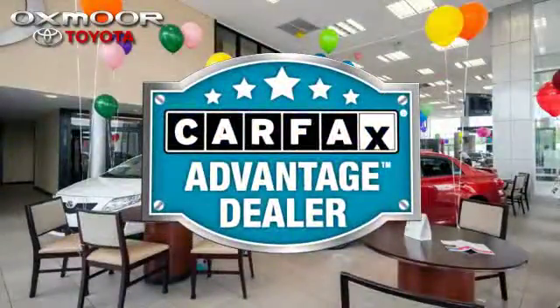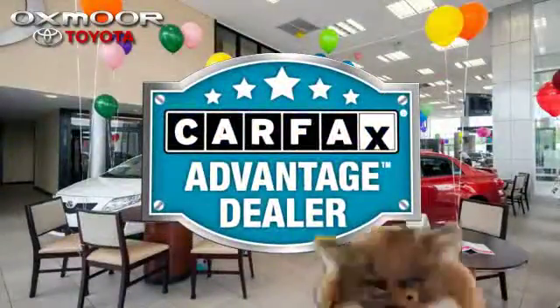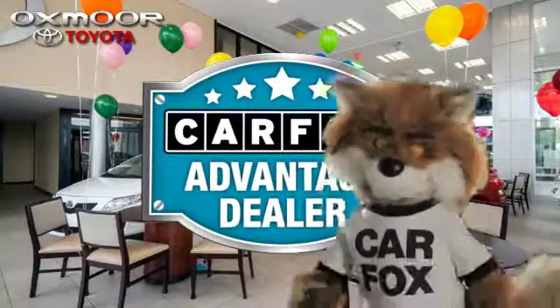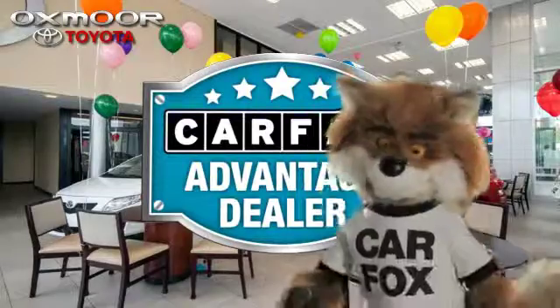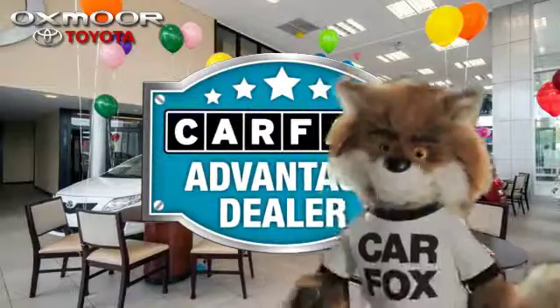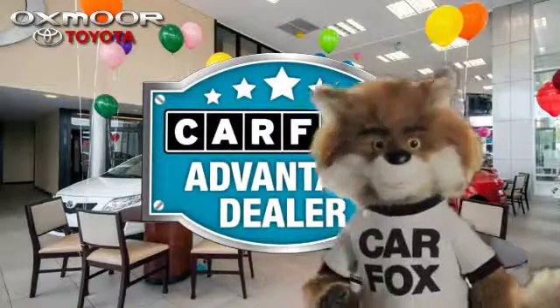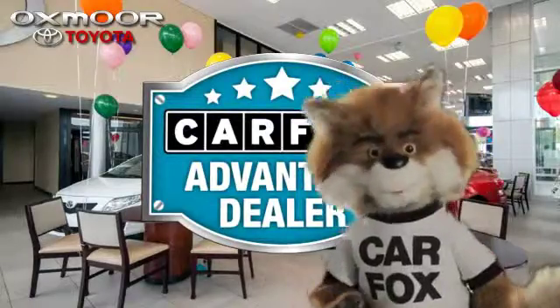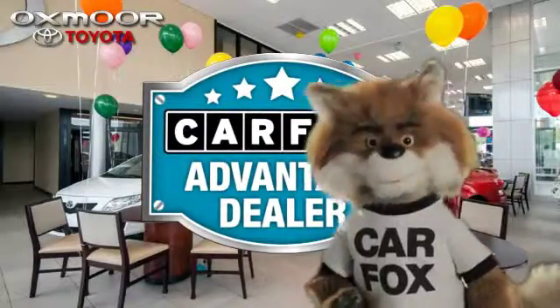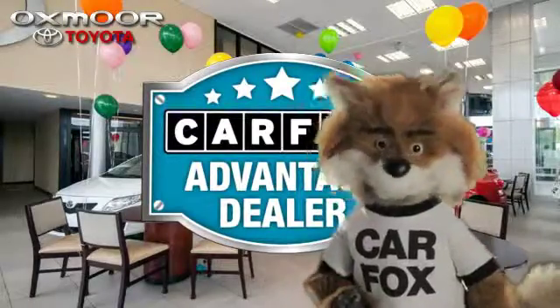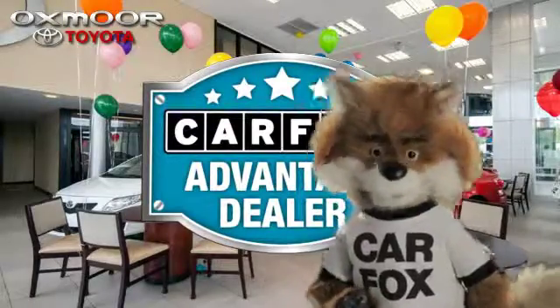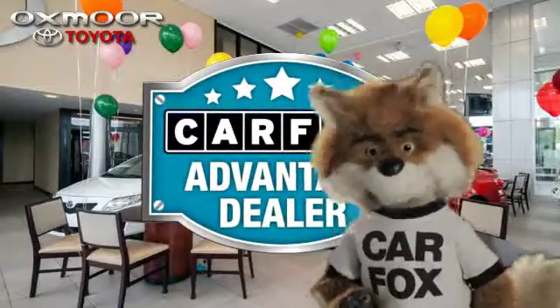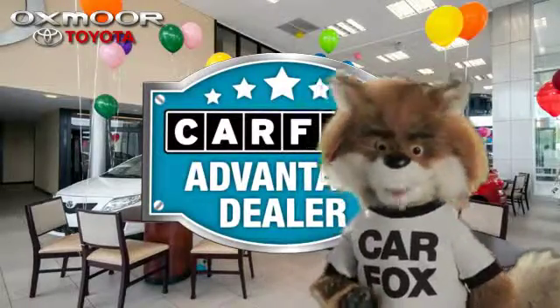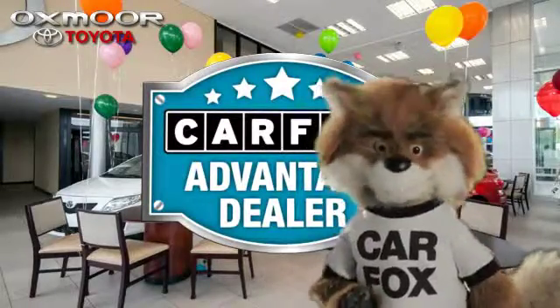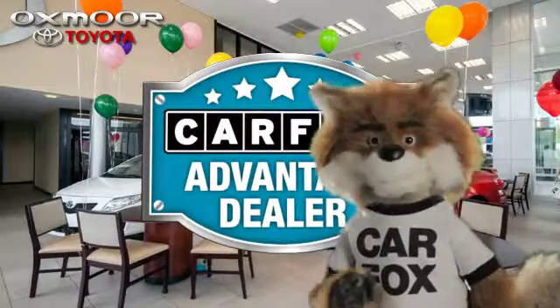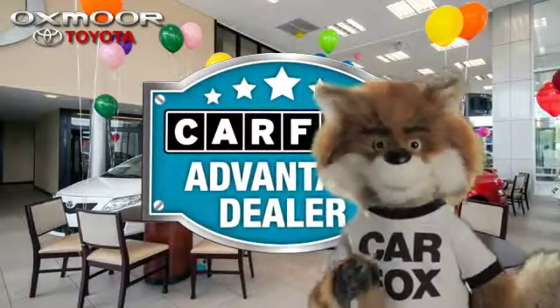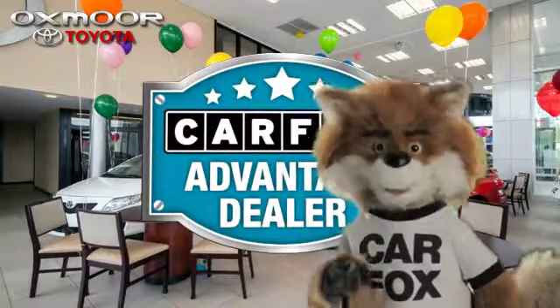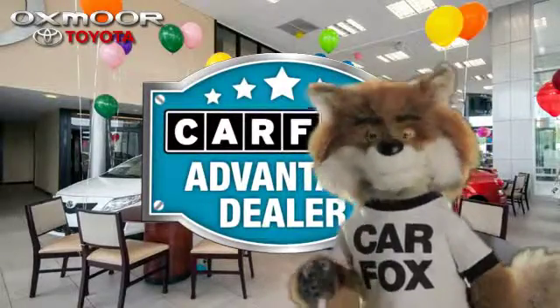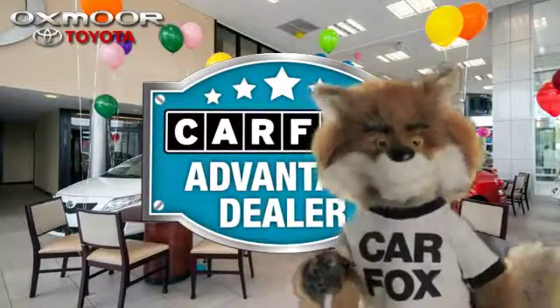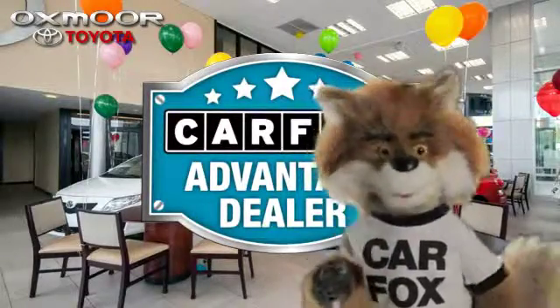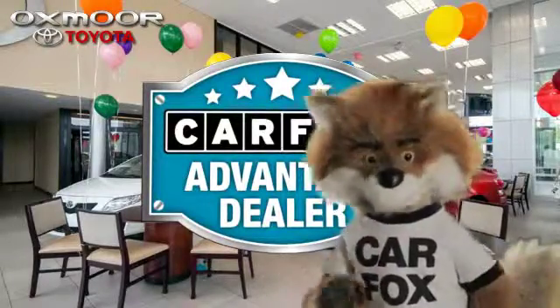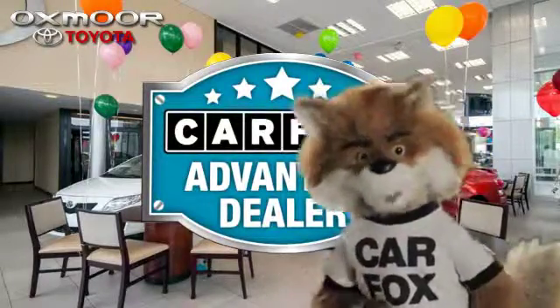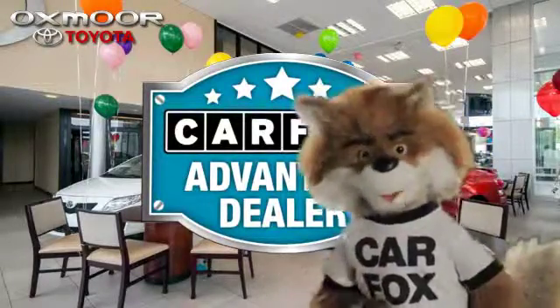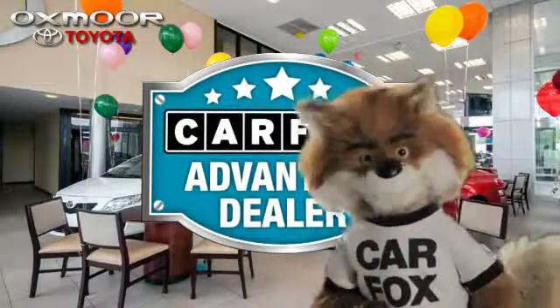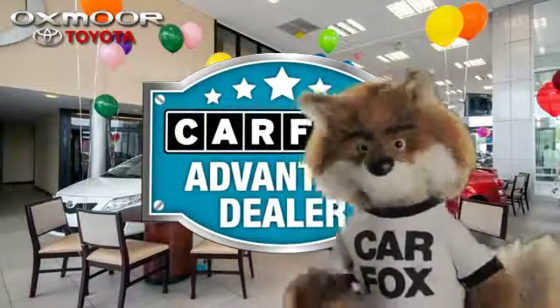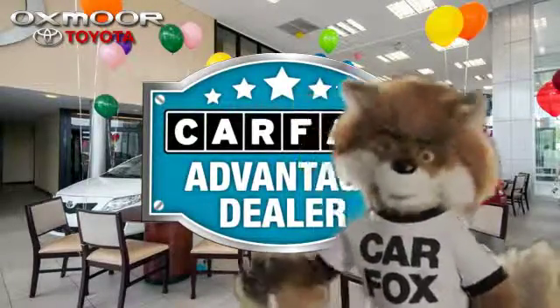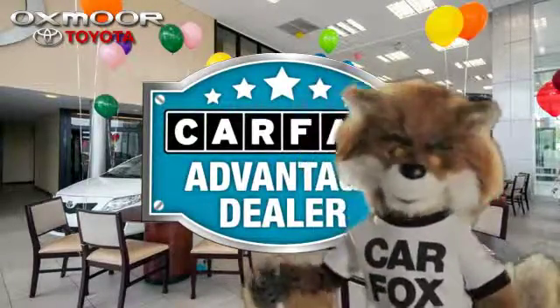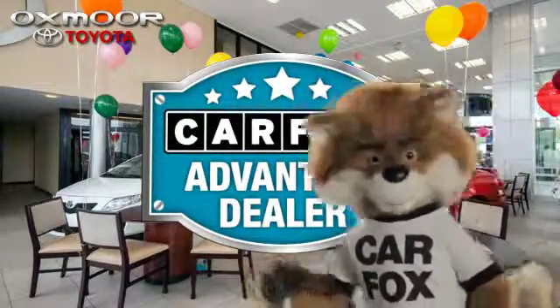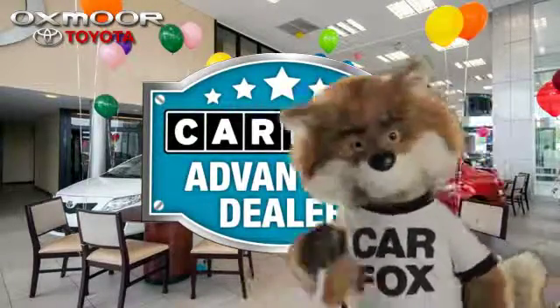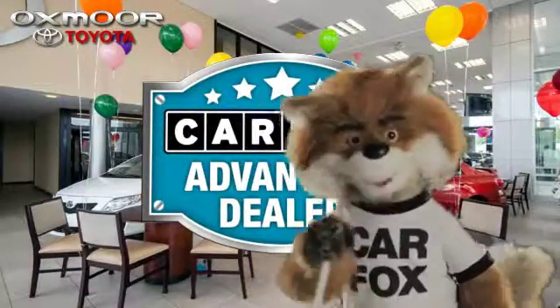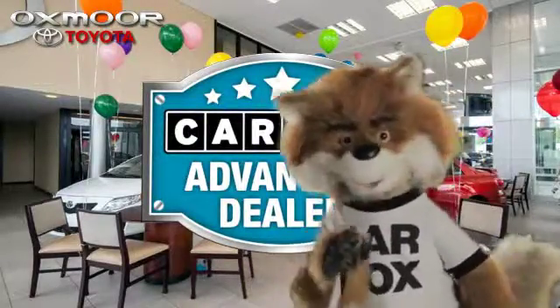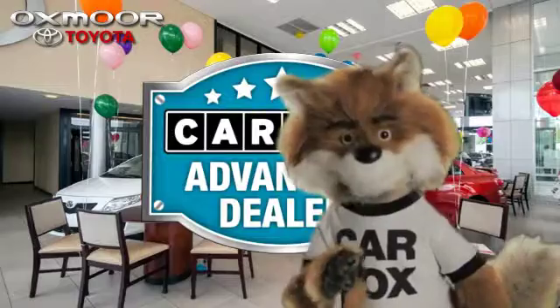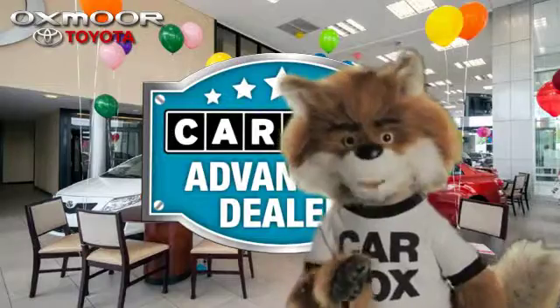Just say "show me the Carfax" at Oxmoor Toyota, a Carfax Advantage dealer.